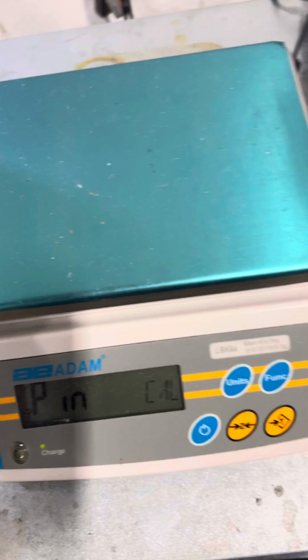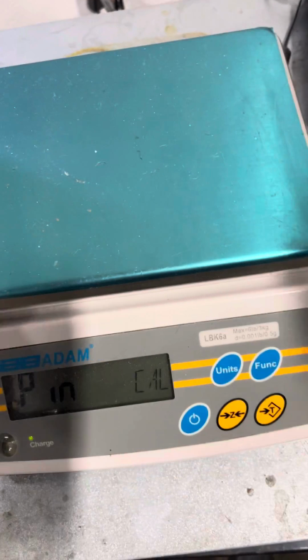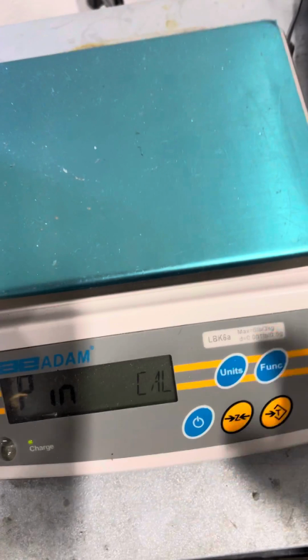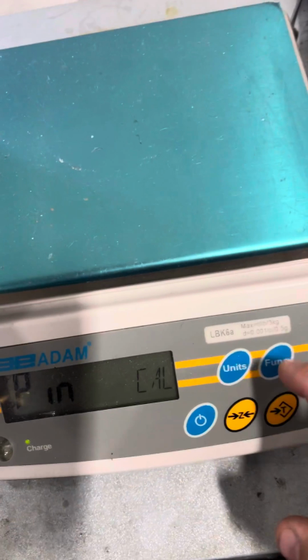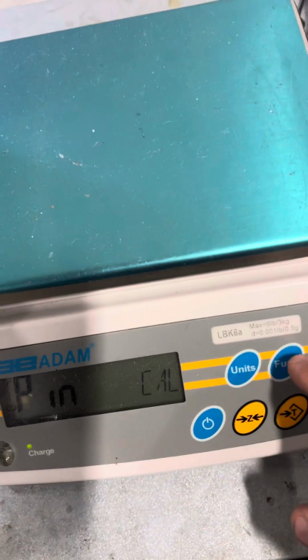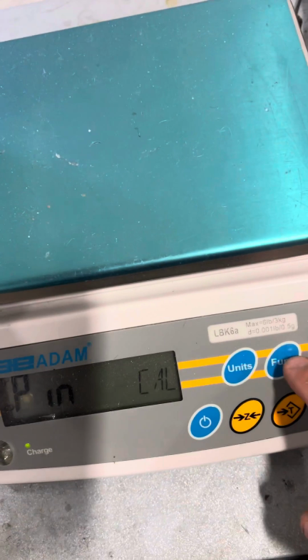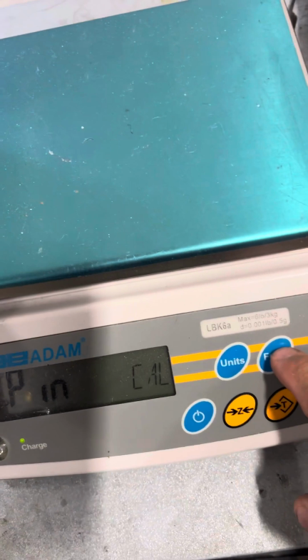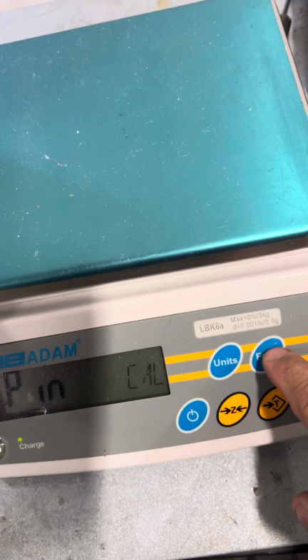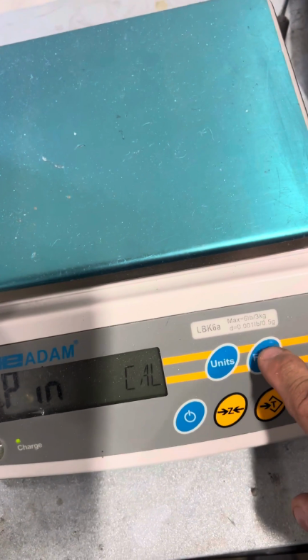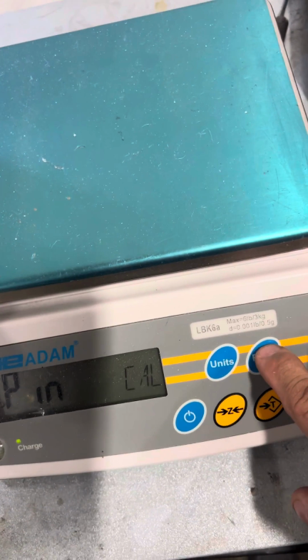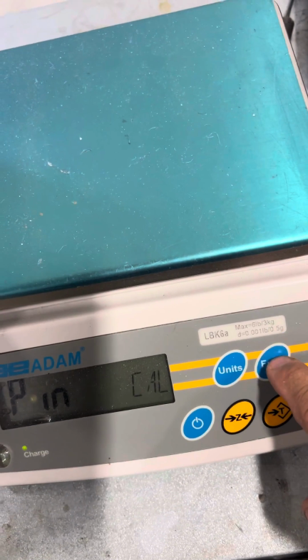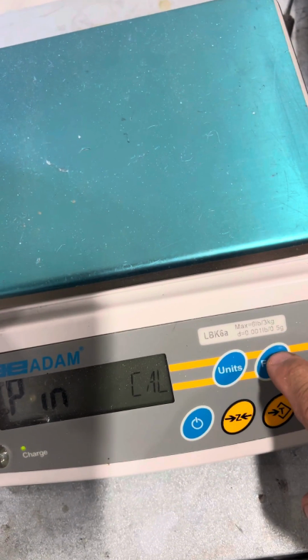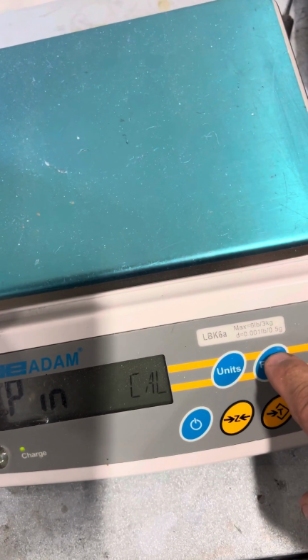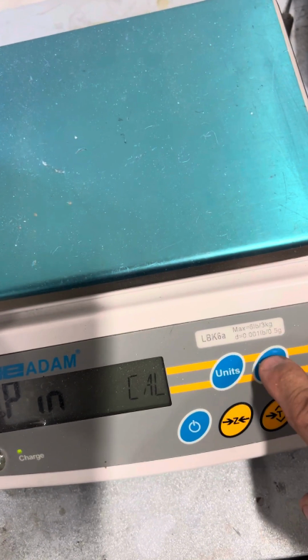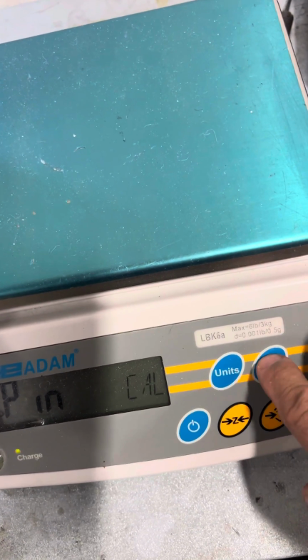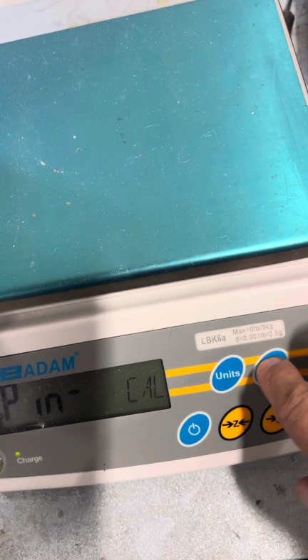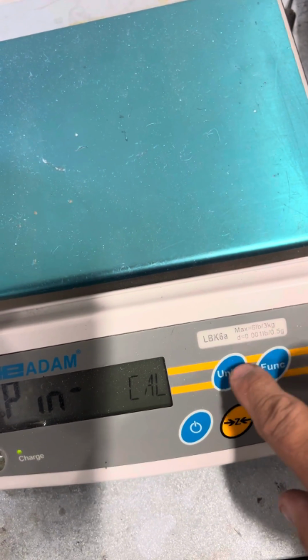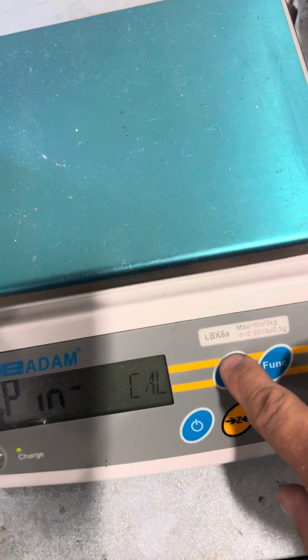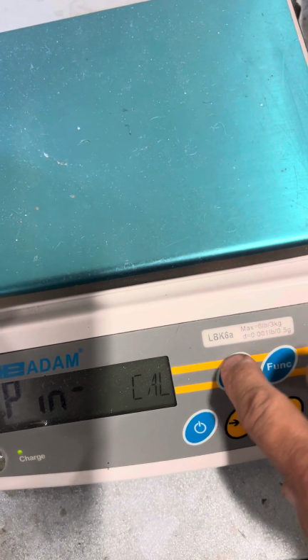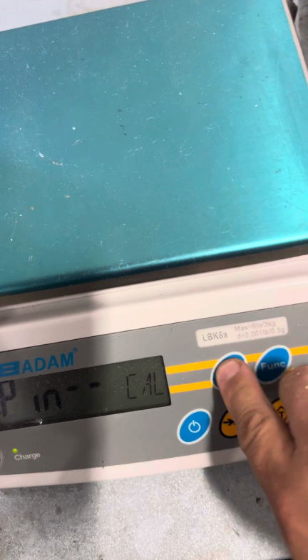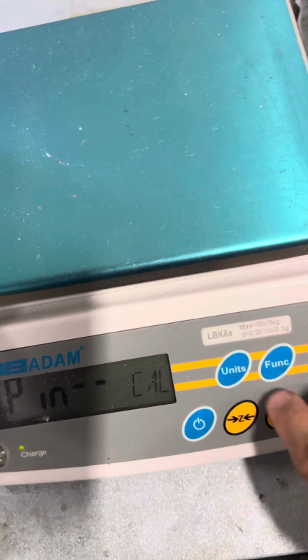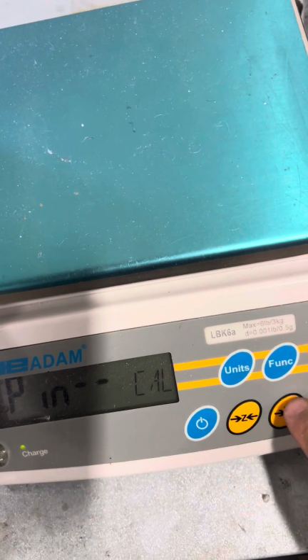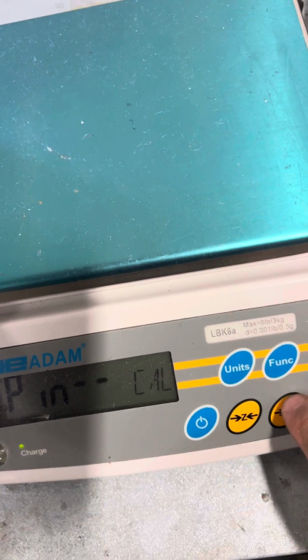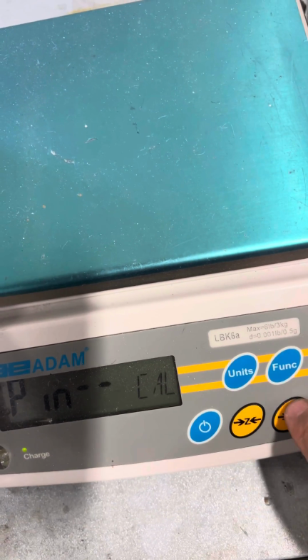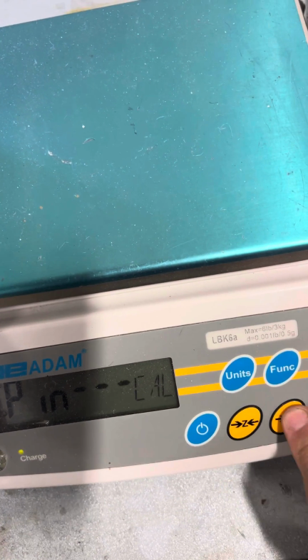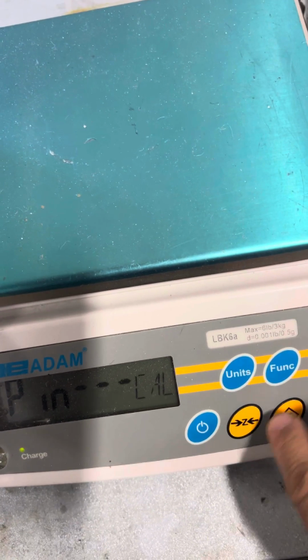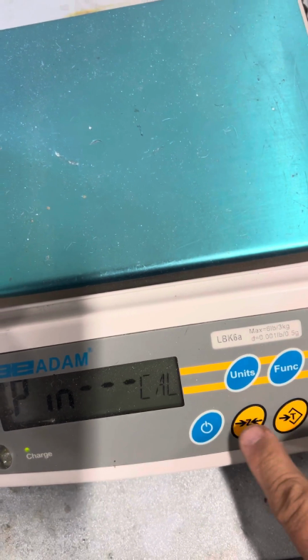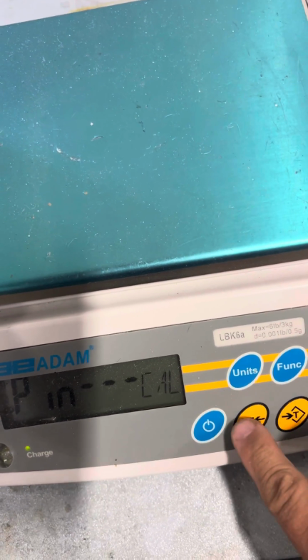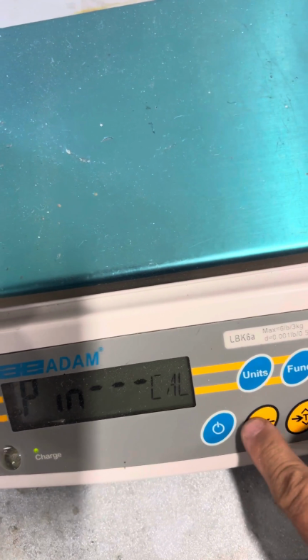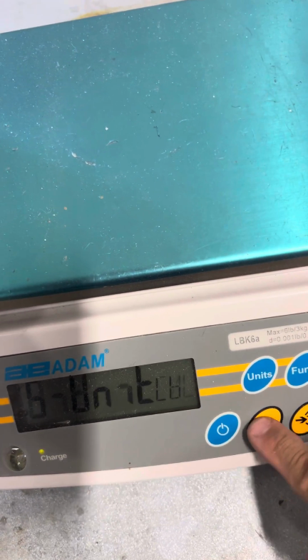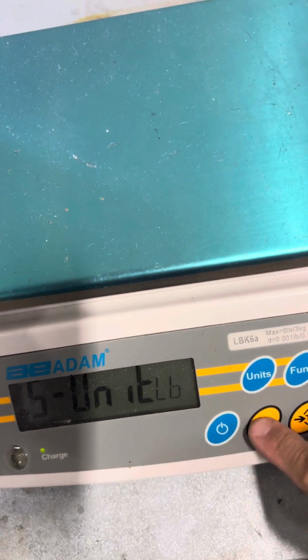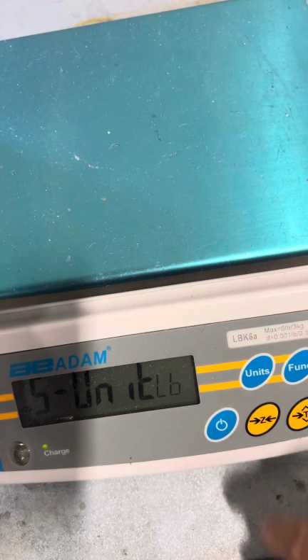It asks for a pin. Press function, then units, tear, zero.